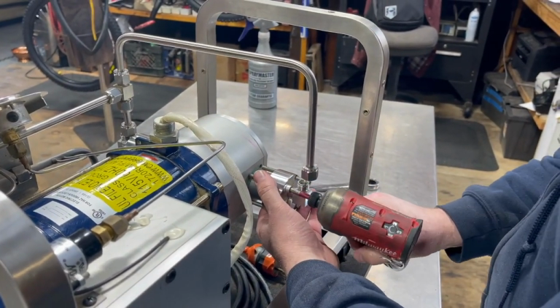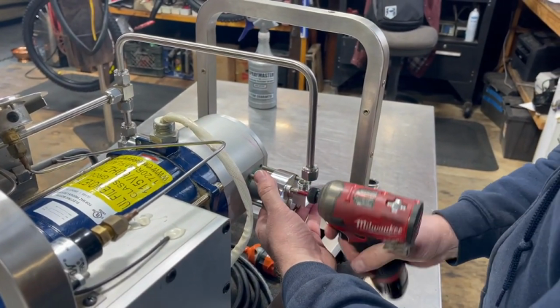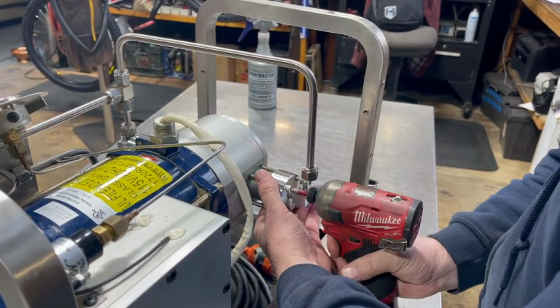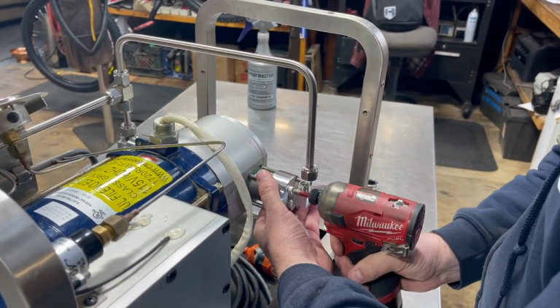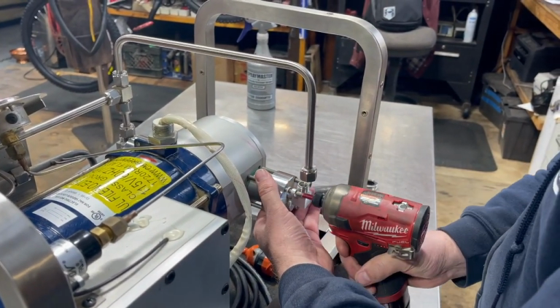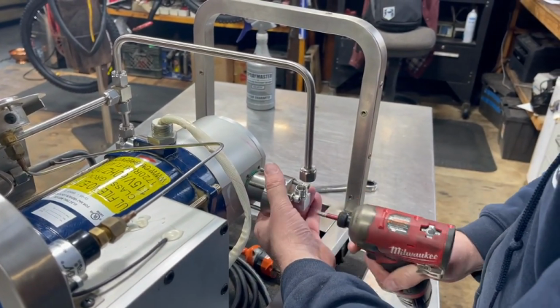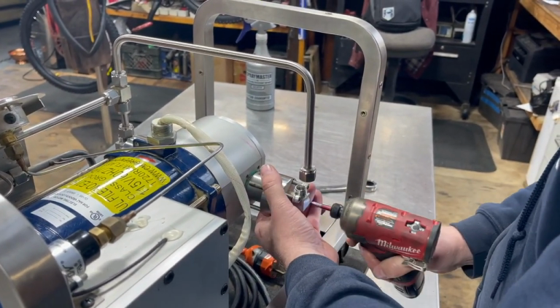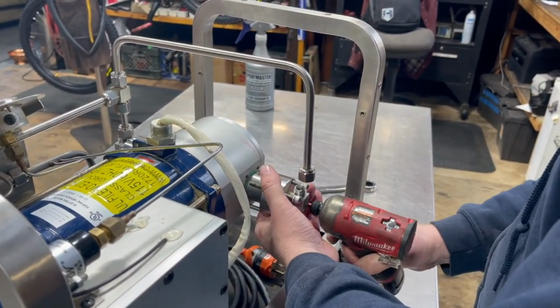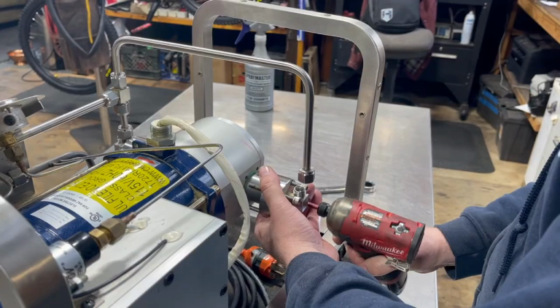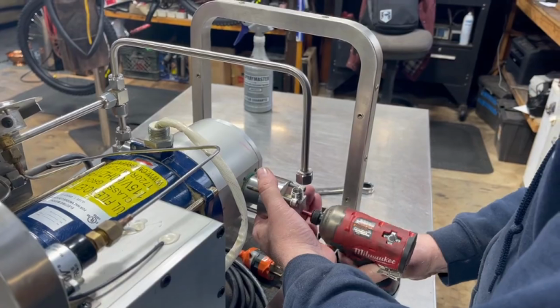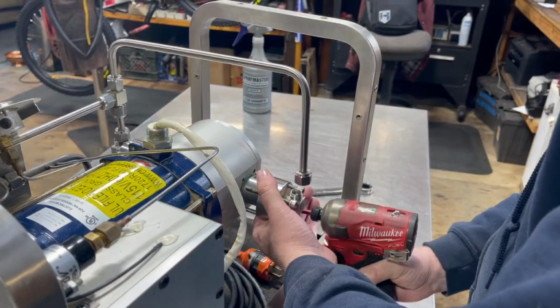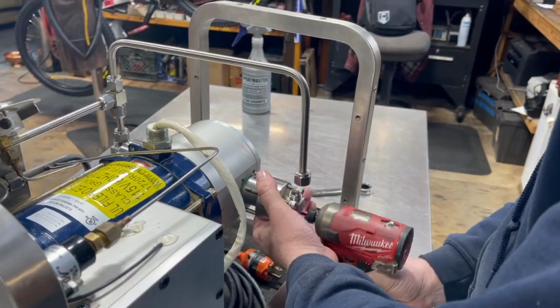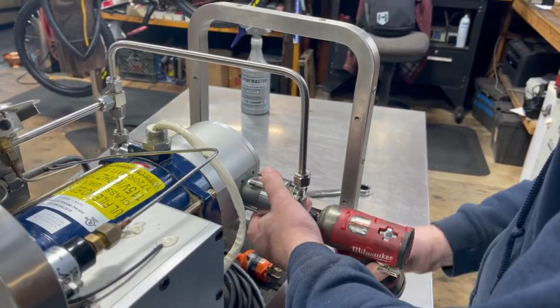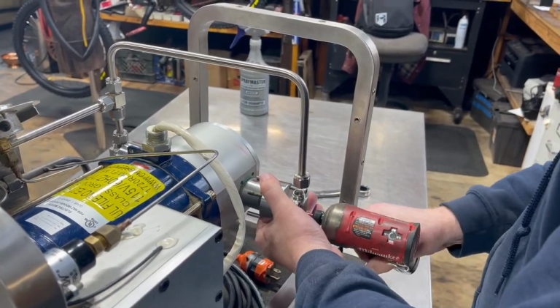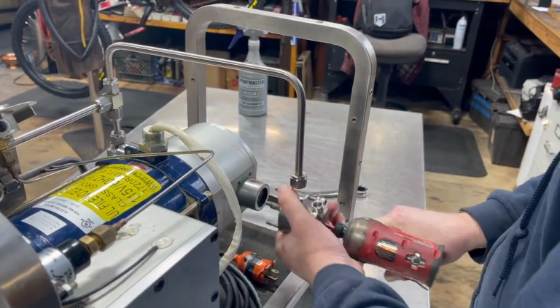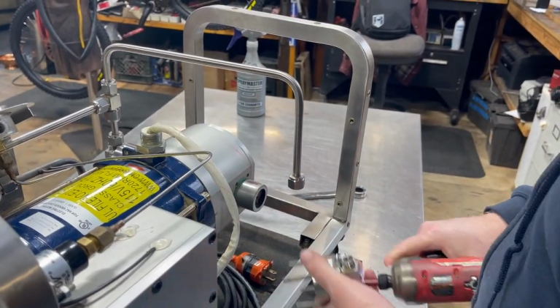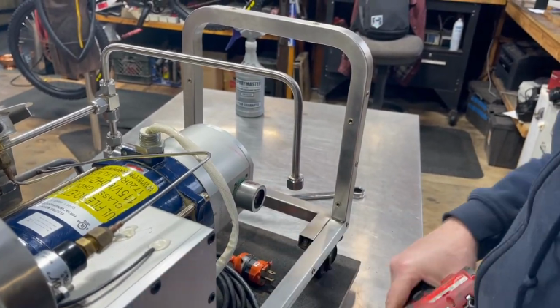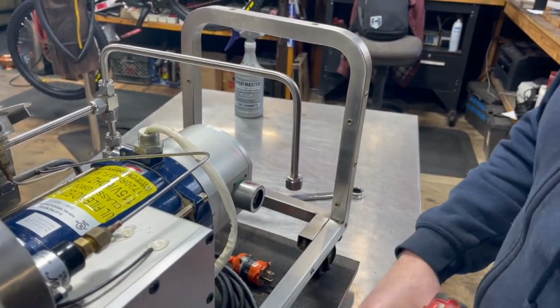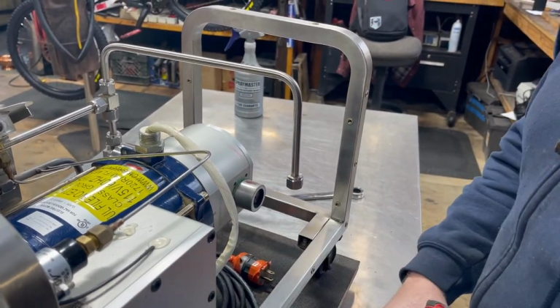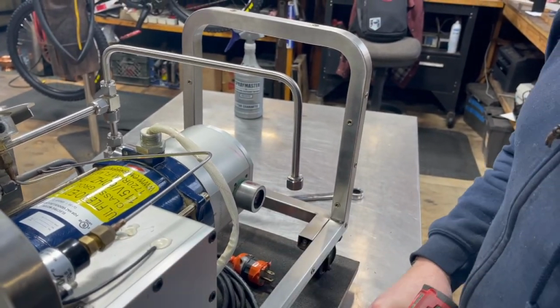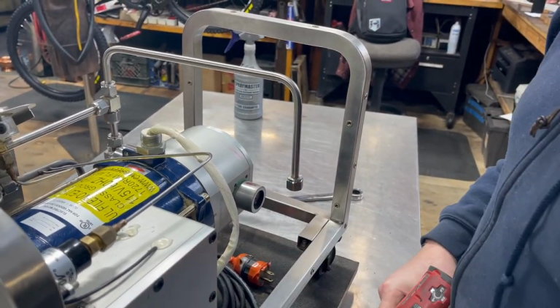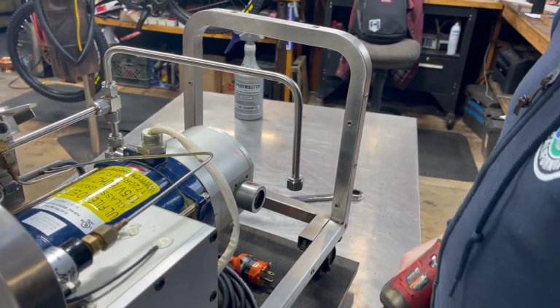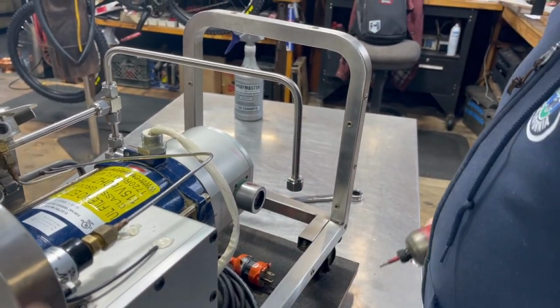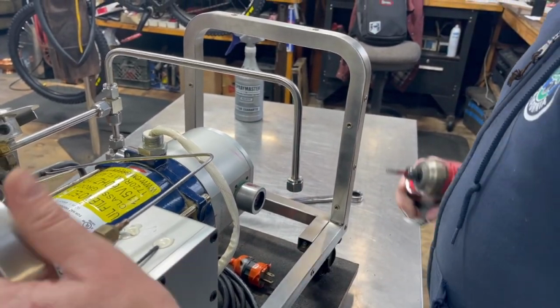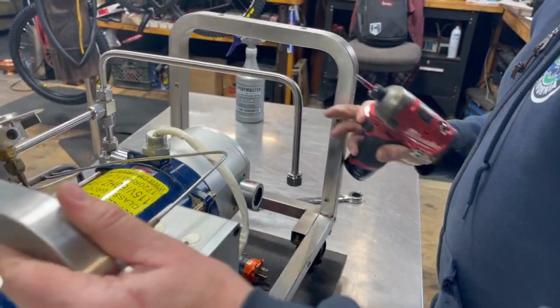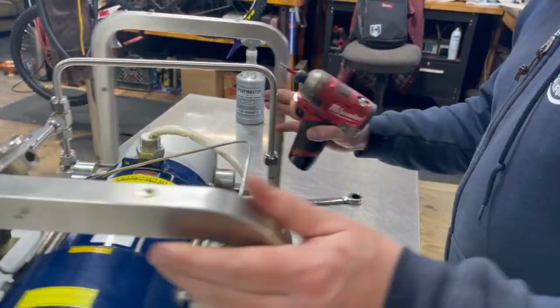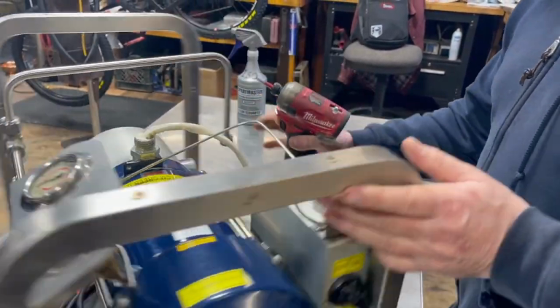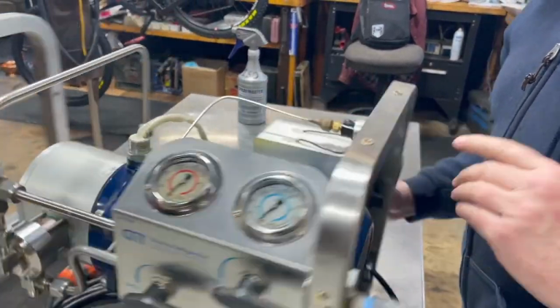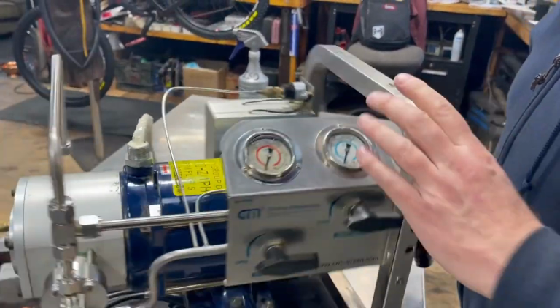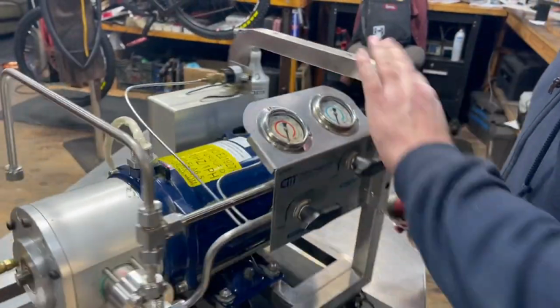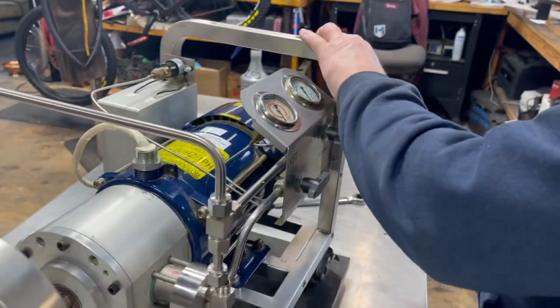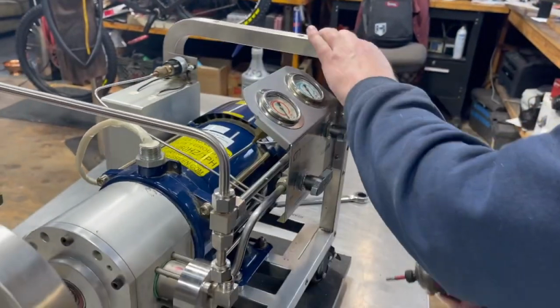I sell a lot of these little bits and tools in my shop — please check it out or give me a call.